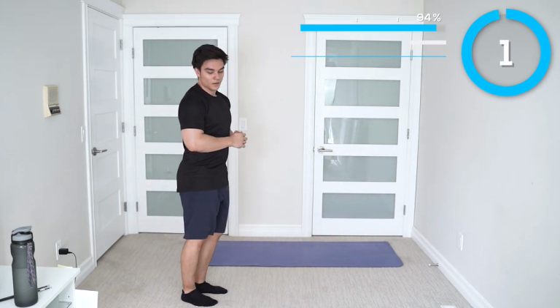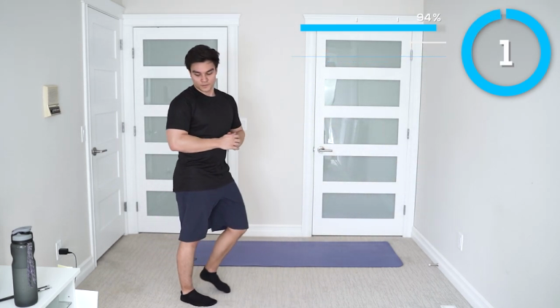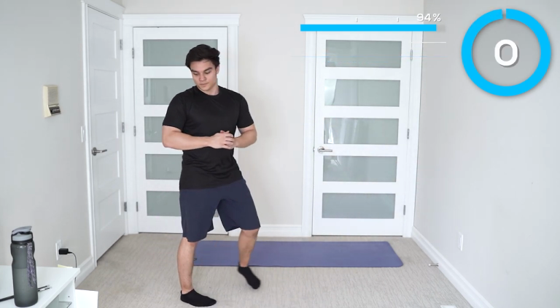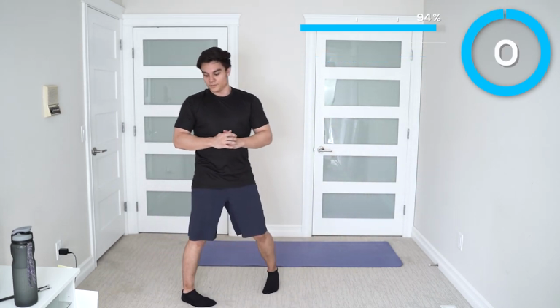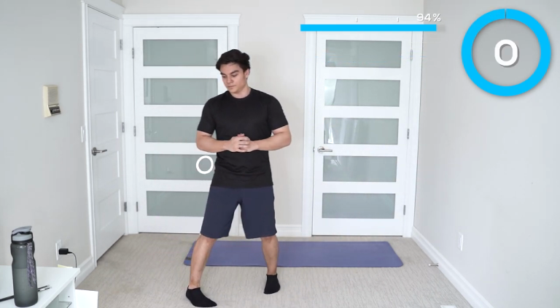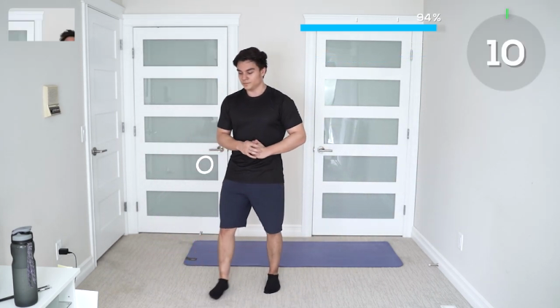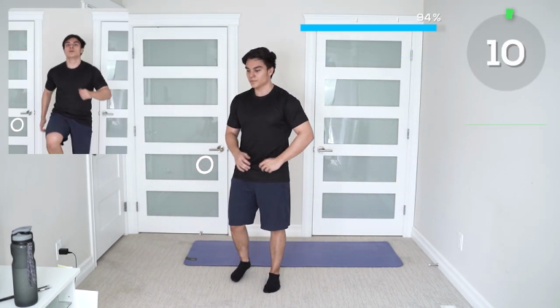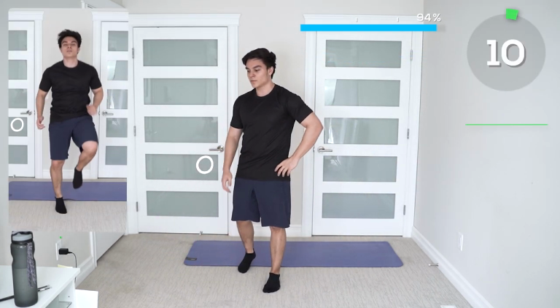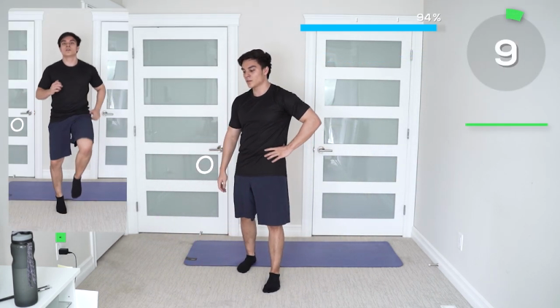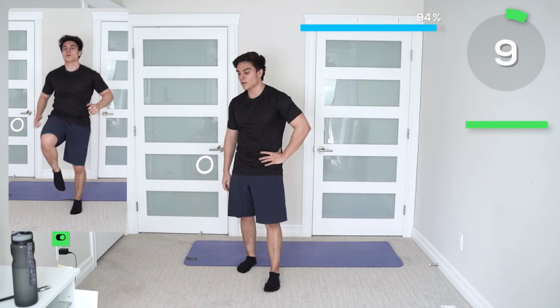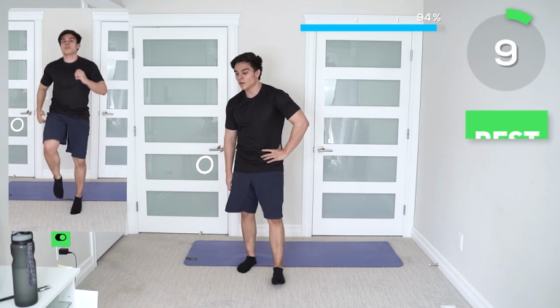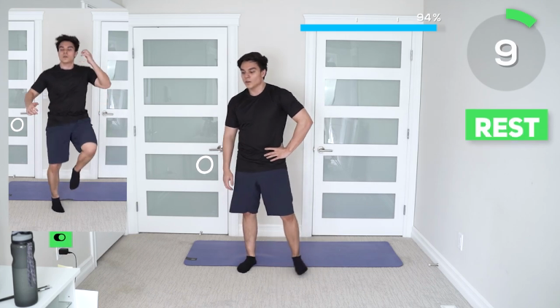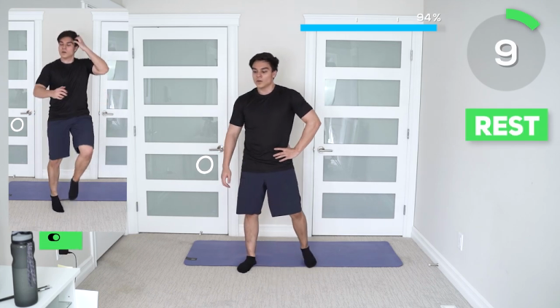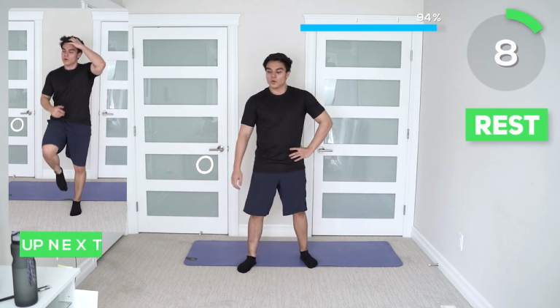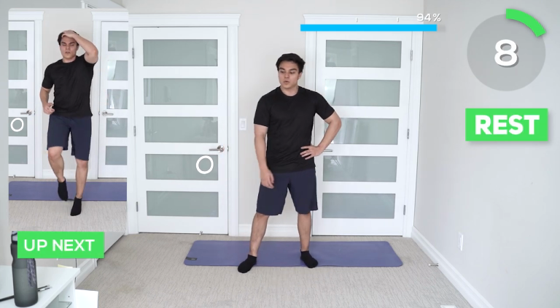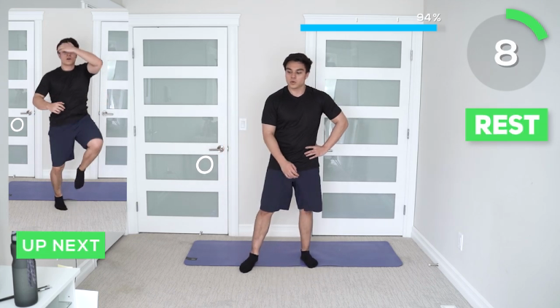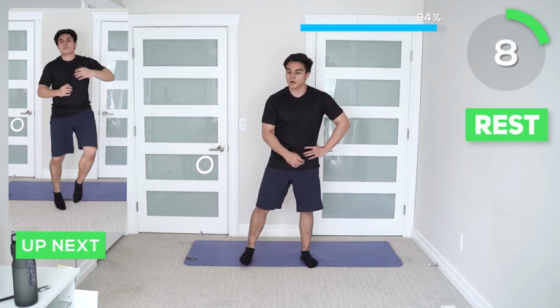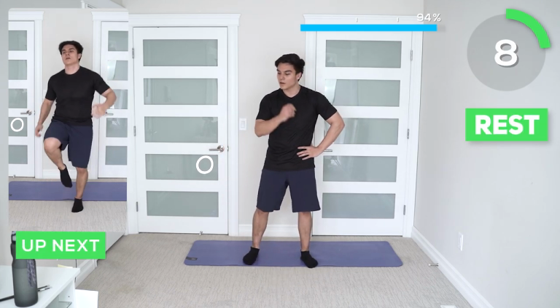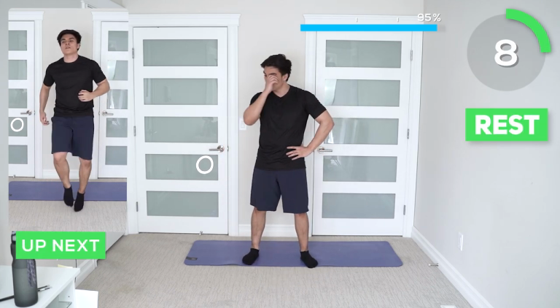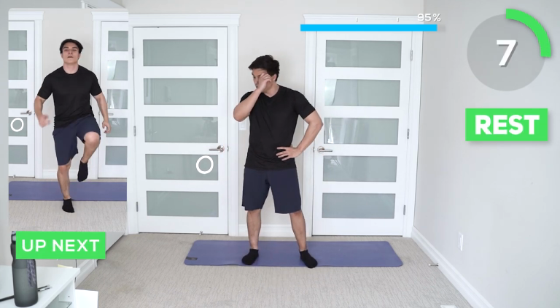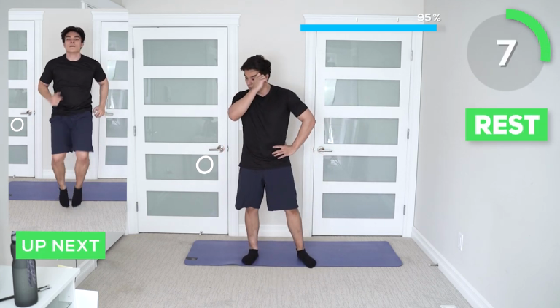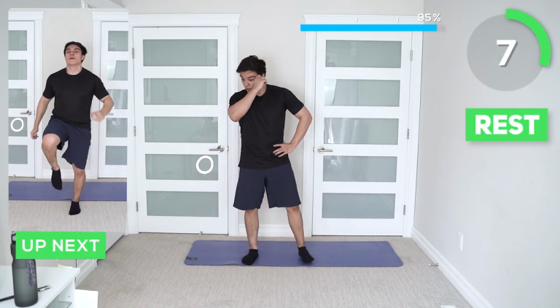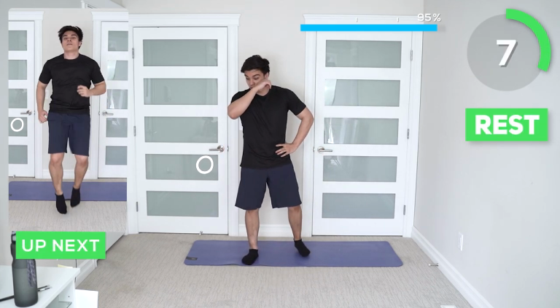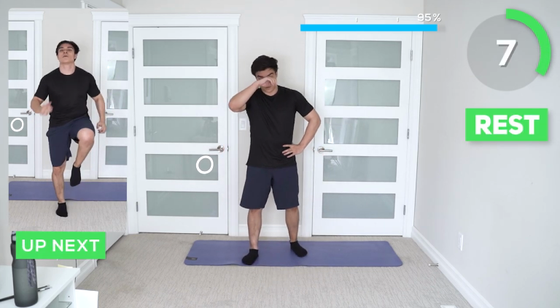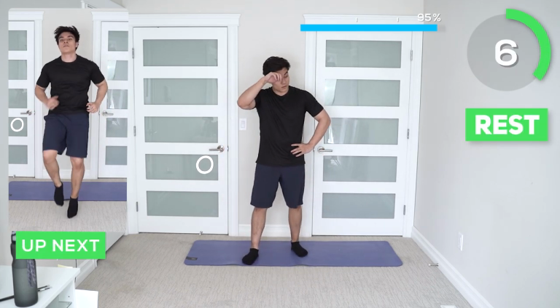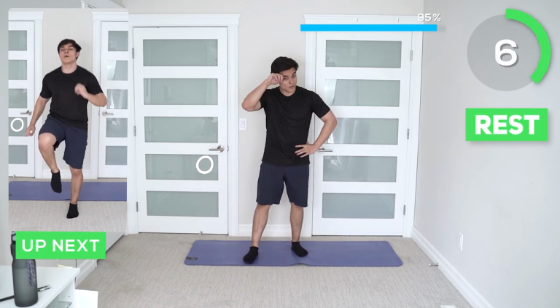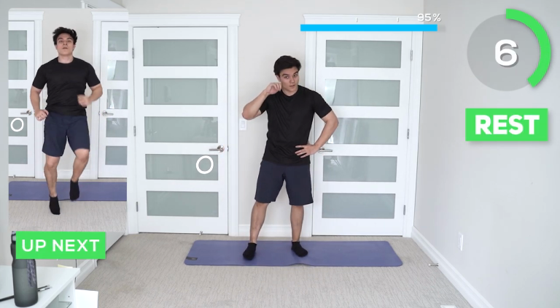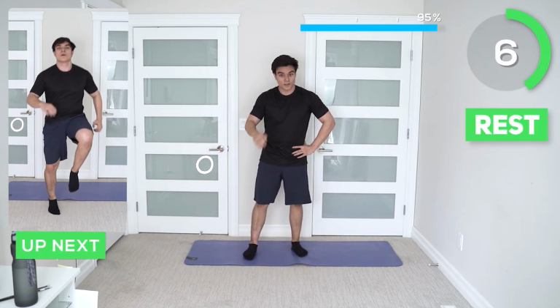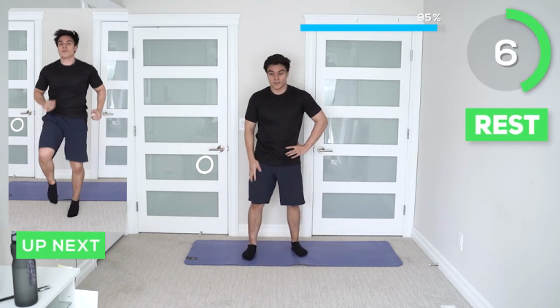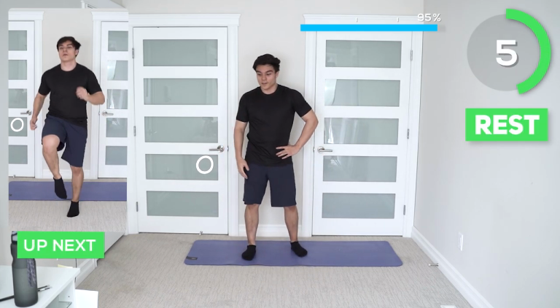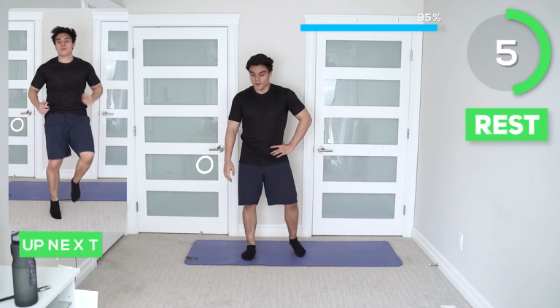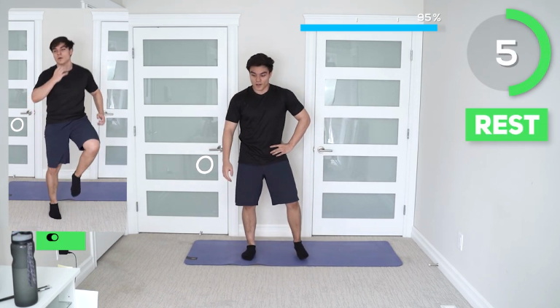Amazing guys, you're at the last exercise and the way we started is the way we're going to finish — high knees.